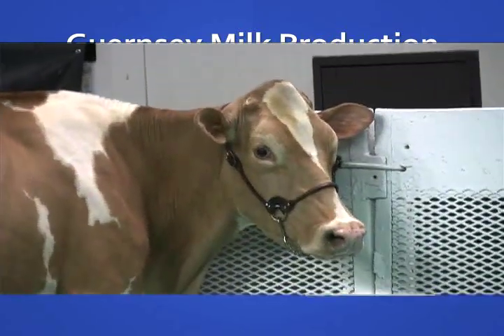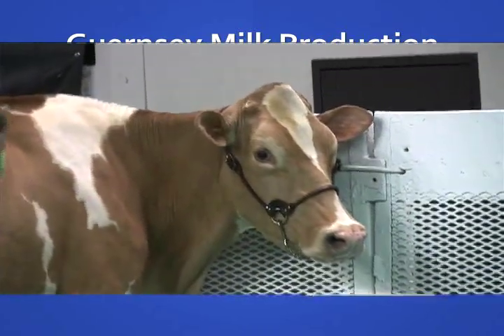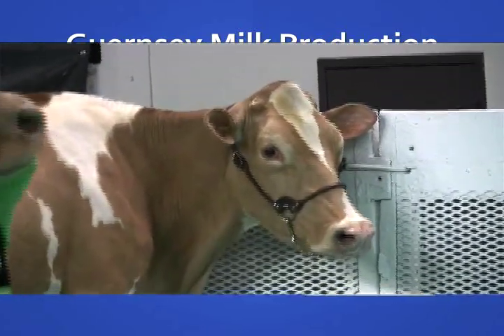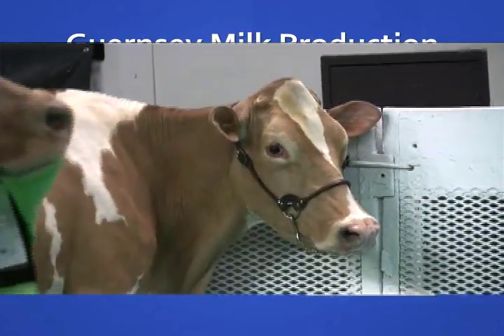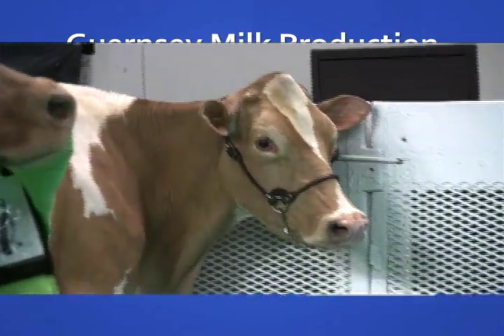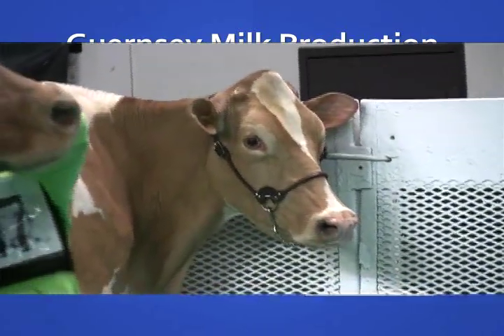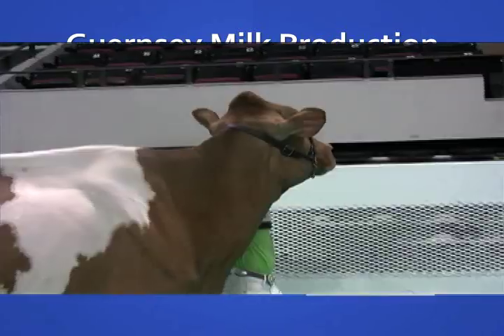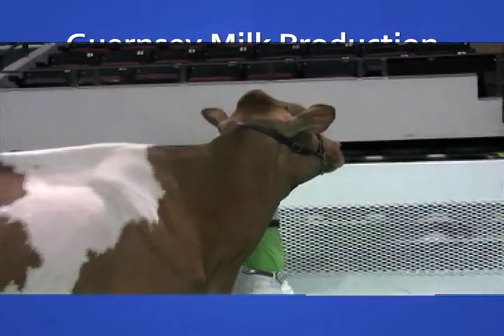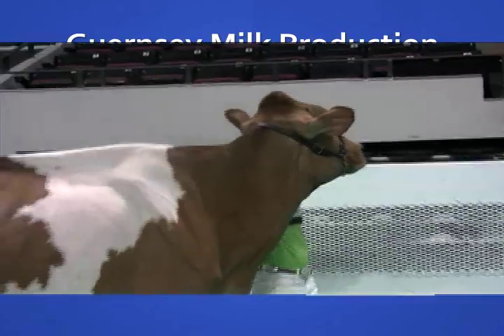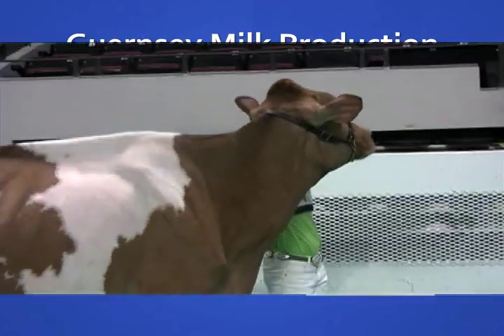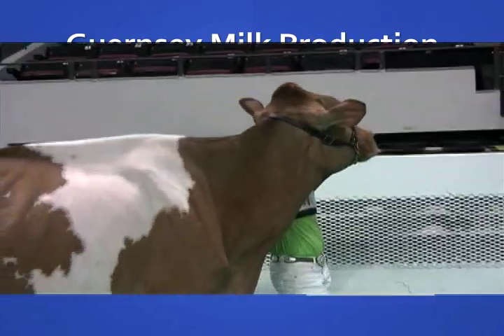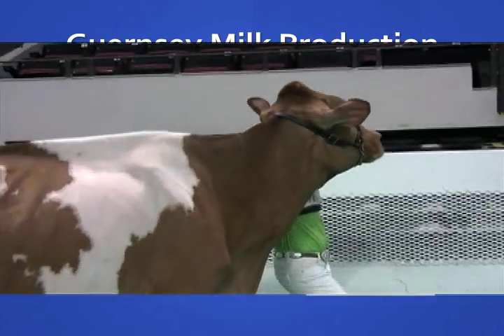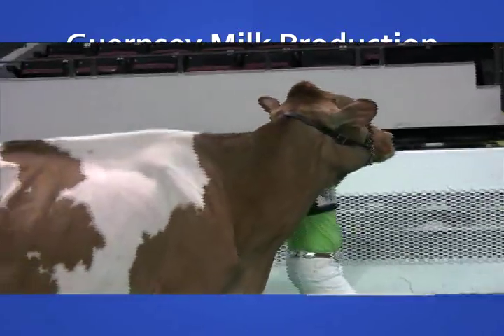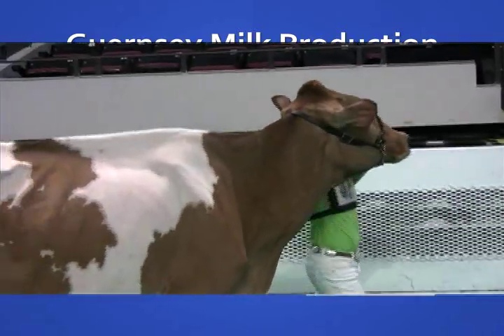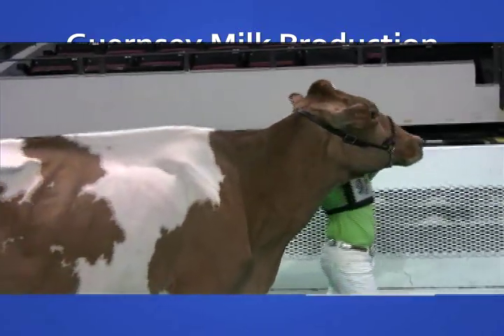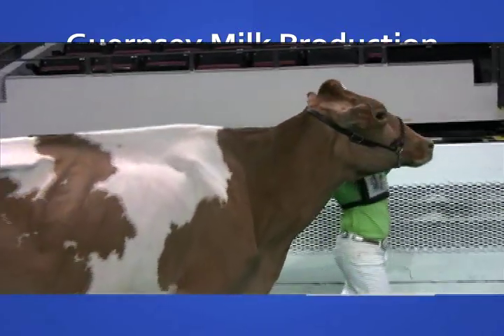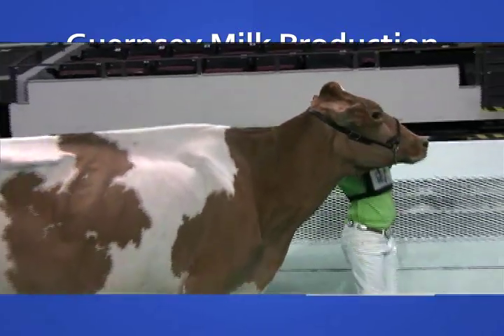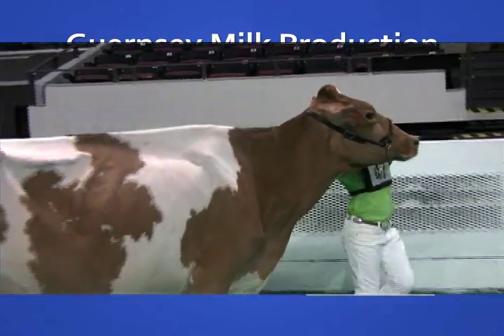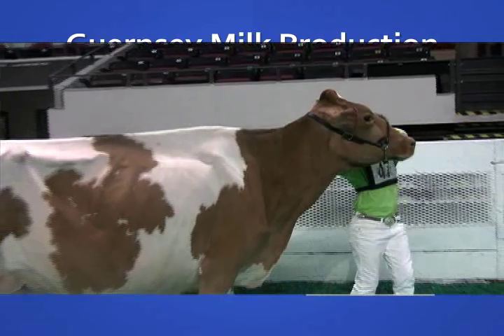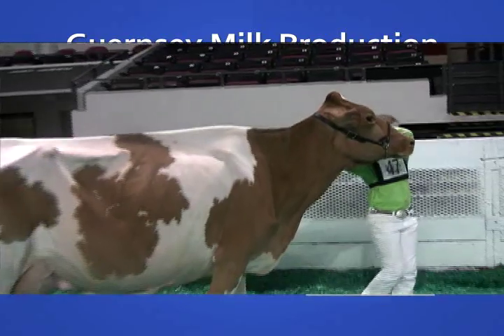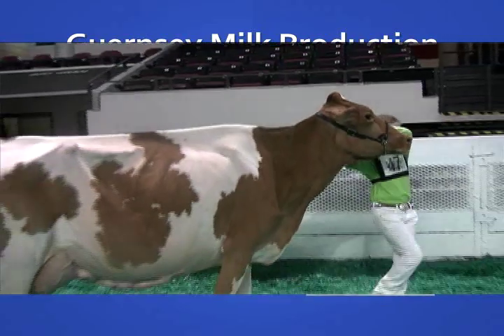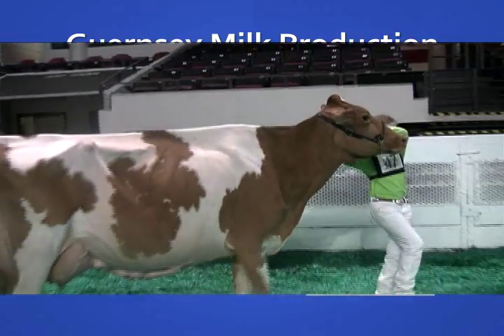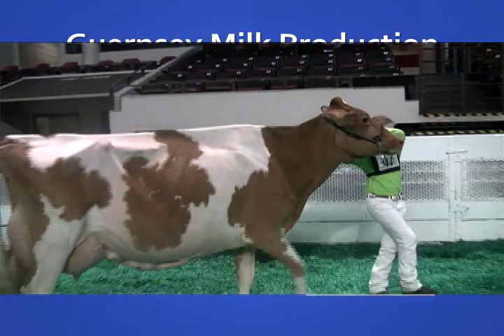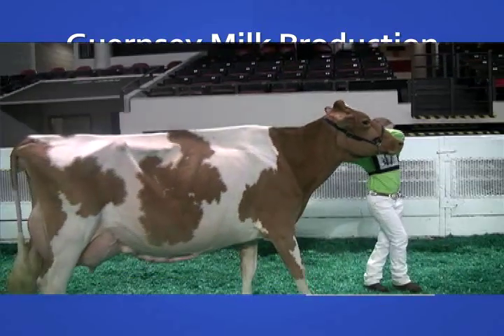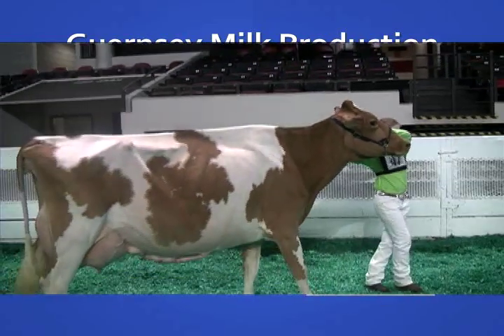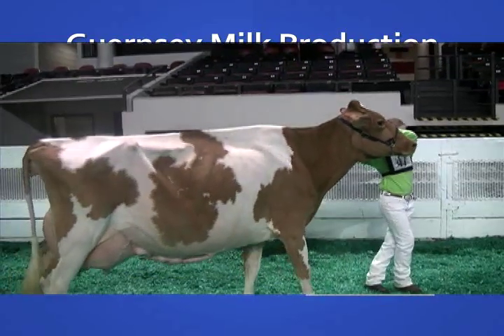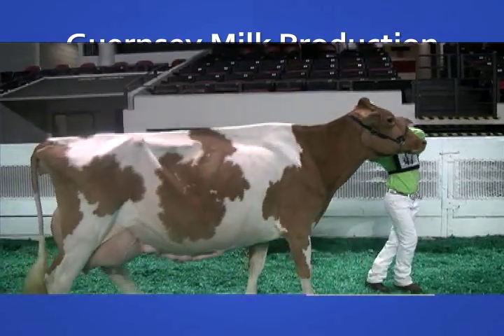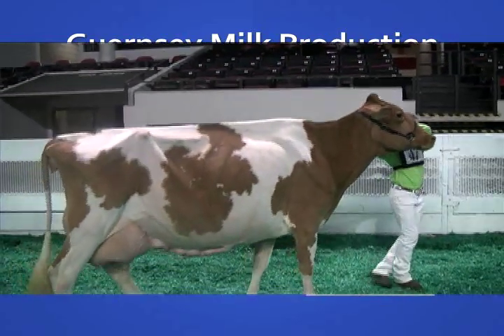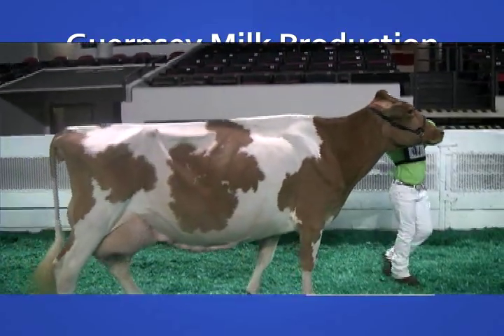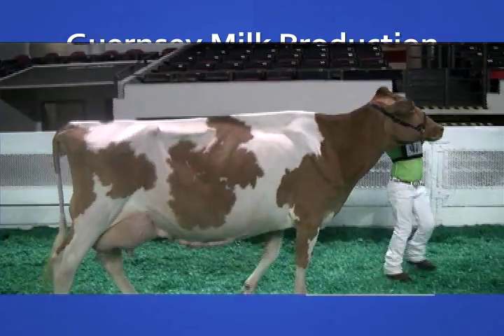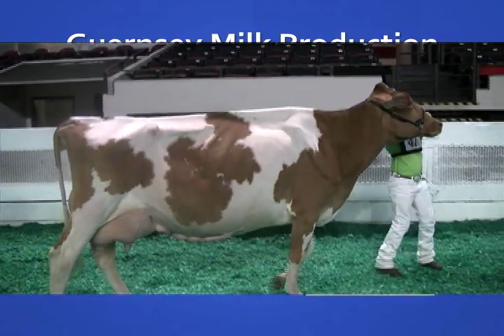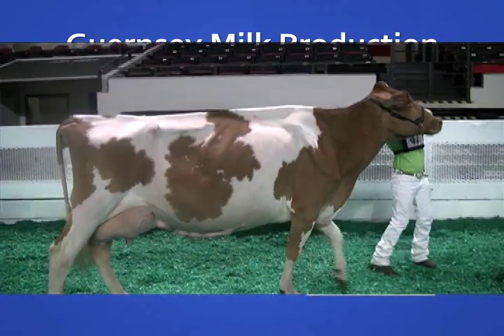They adapt to warmer climates easily and have shorter calving intervals with younger breeding ages for first-year heifers.